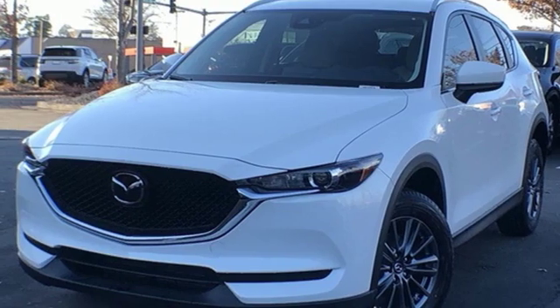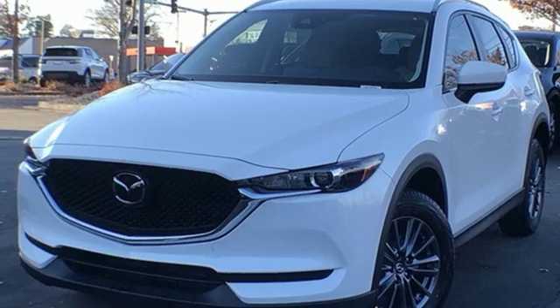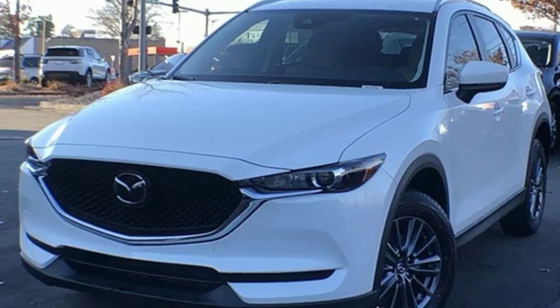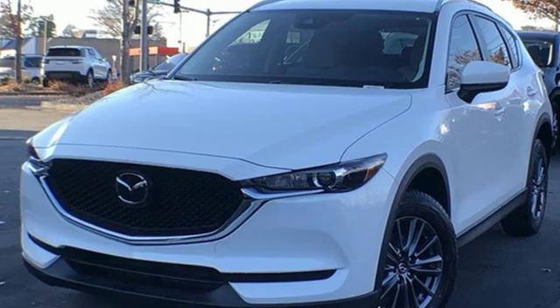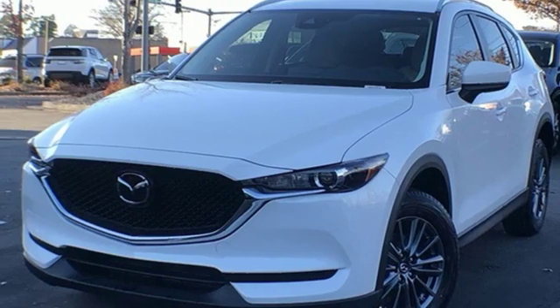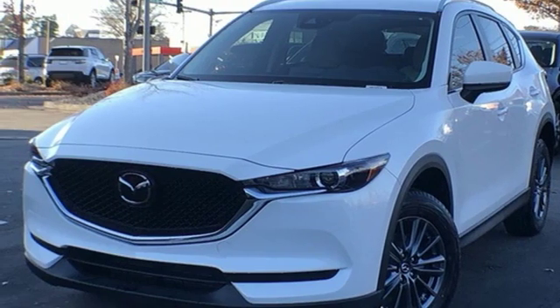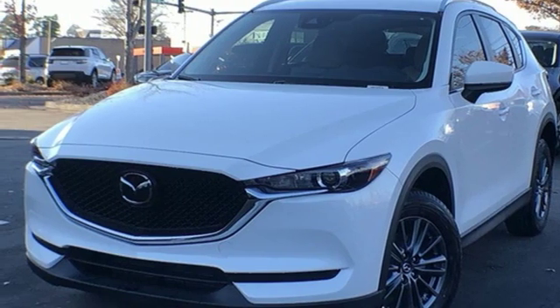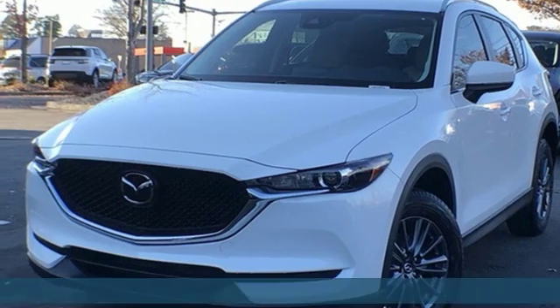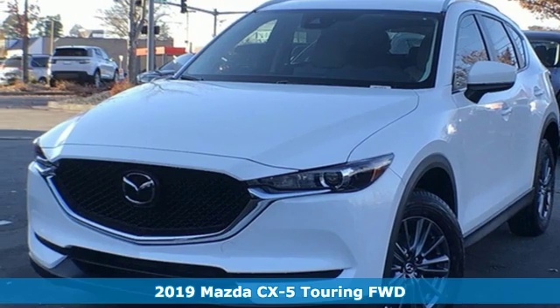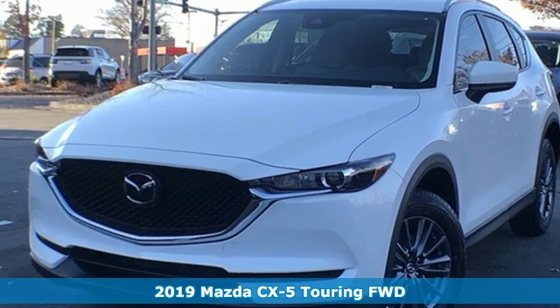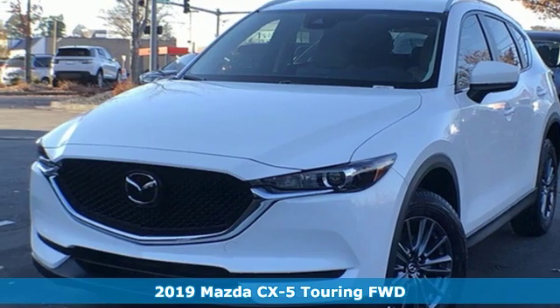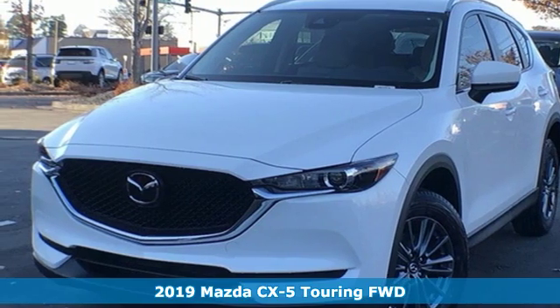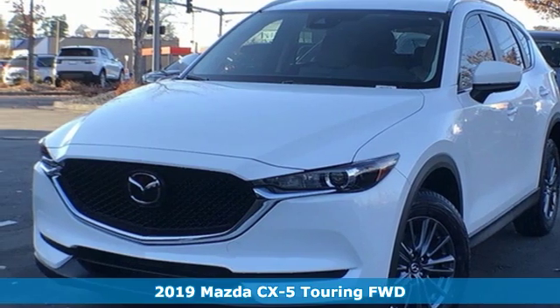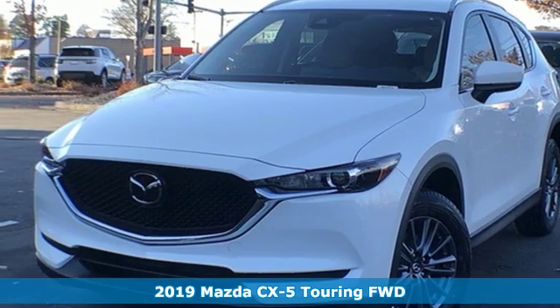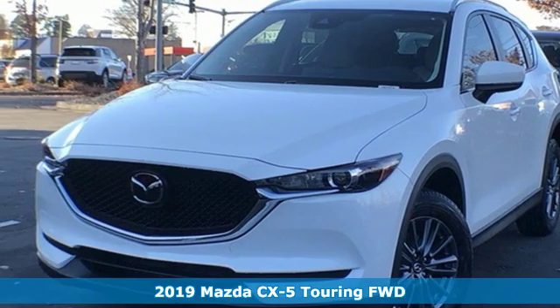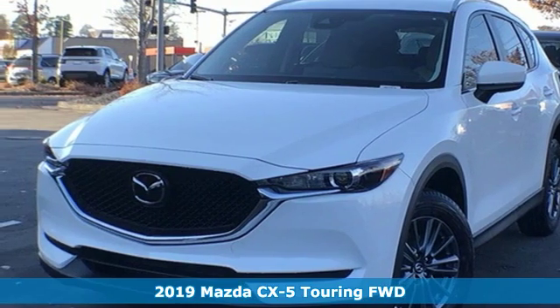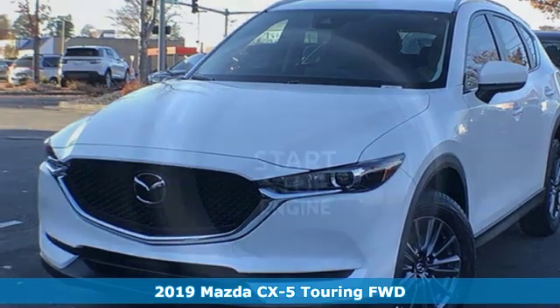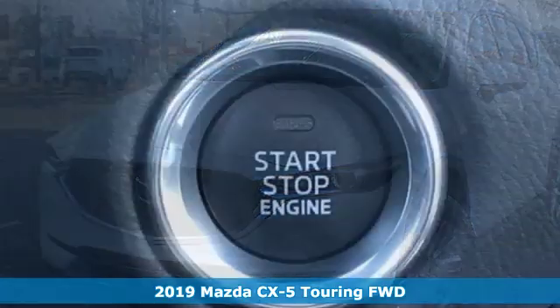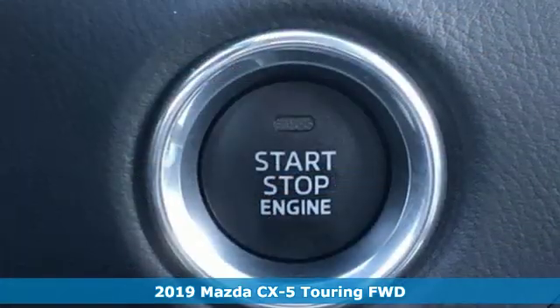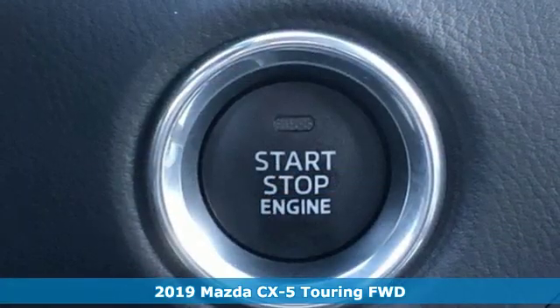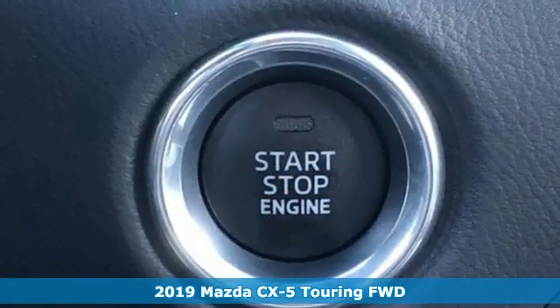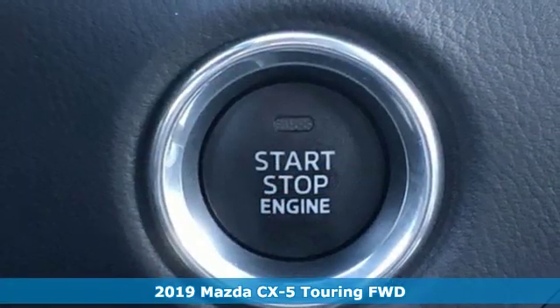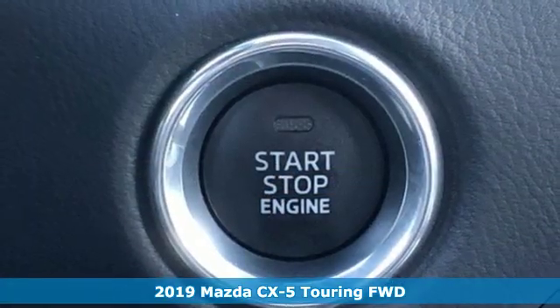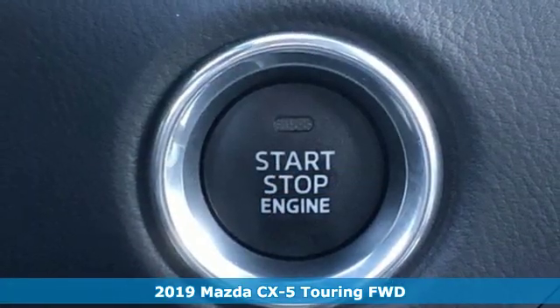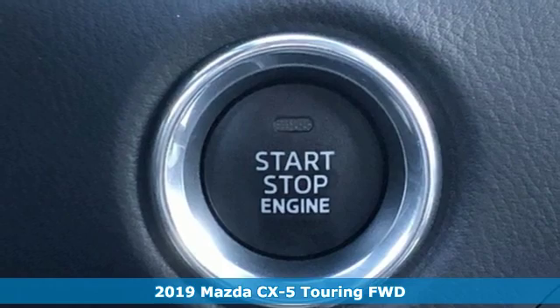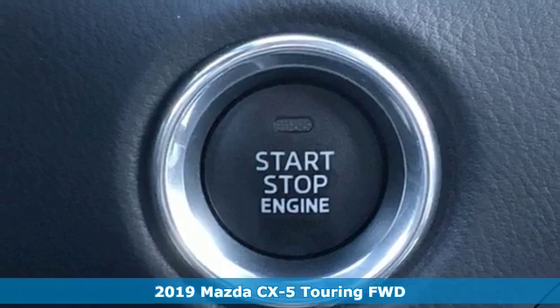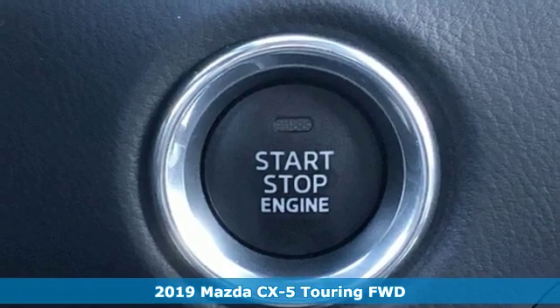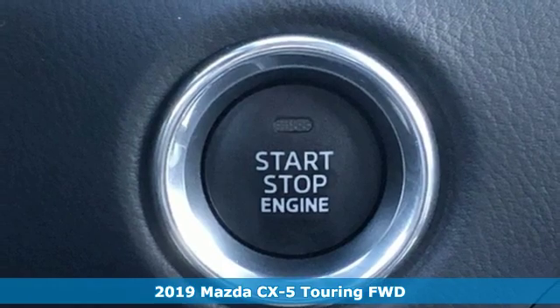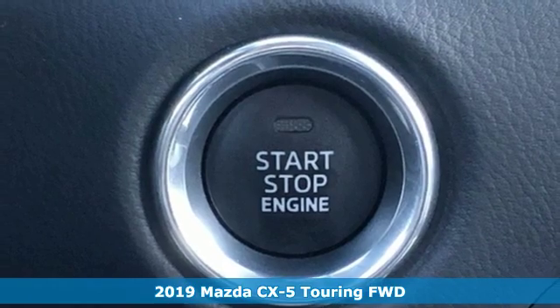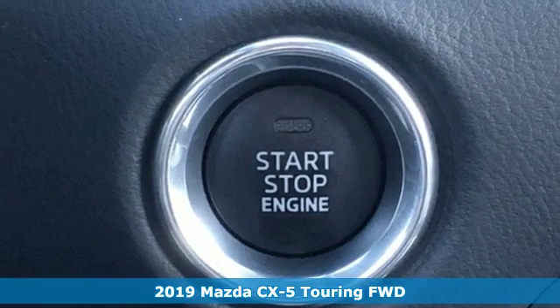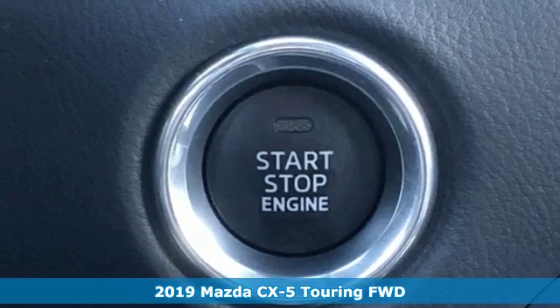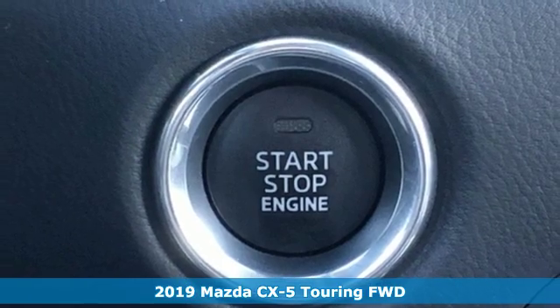Here's a new 2019 Mazda CX-5. For all the things that drive you, there's Mazda.